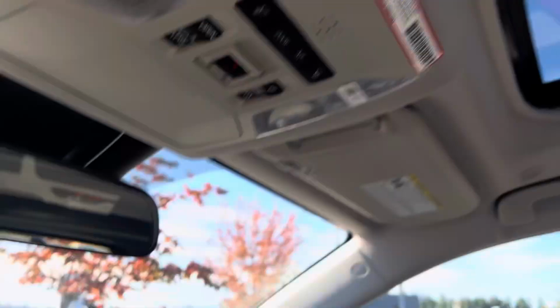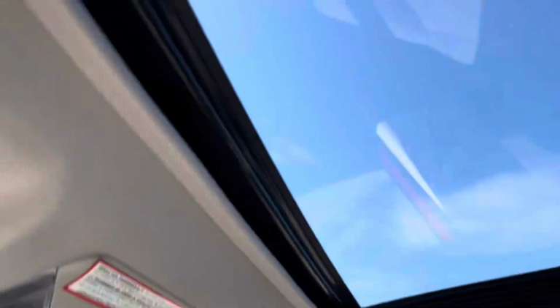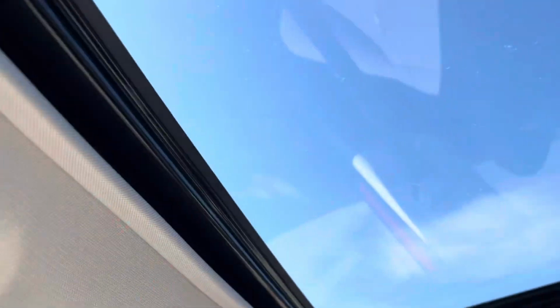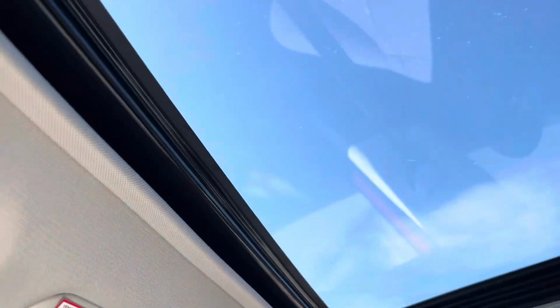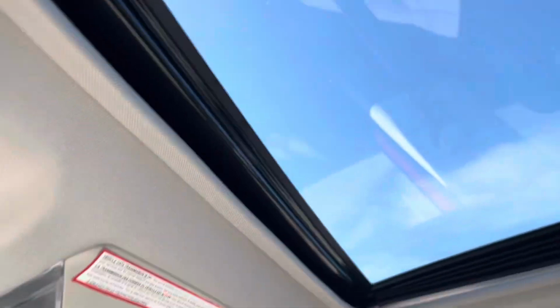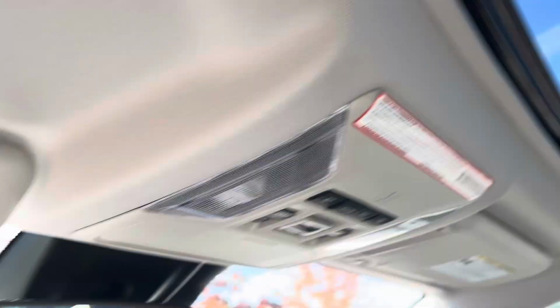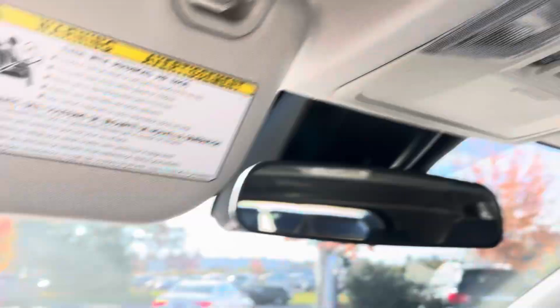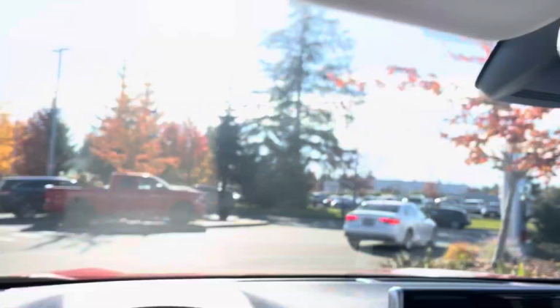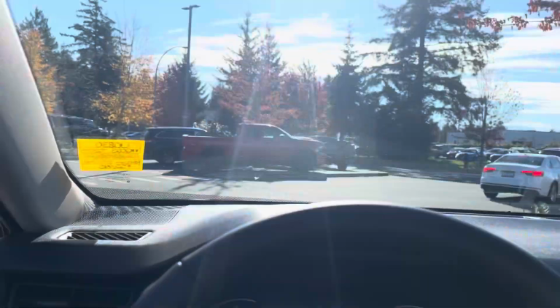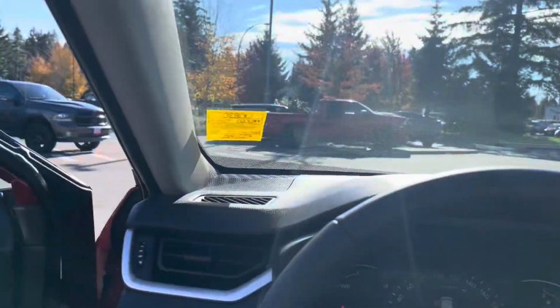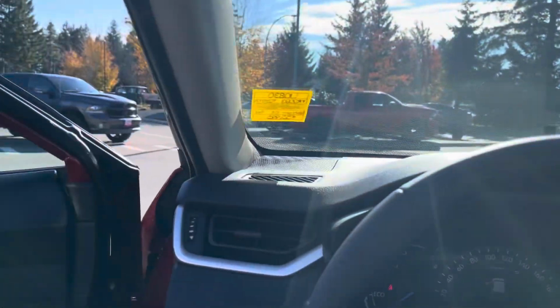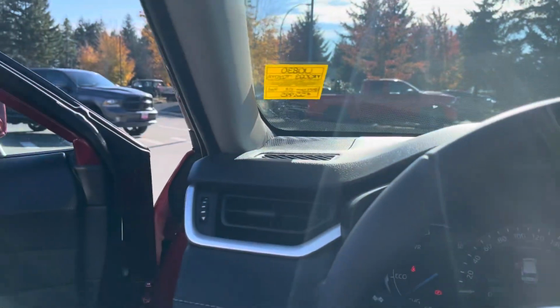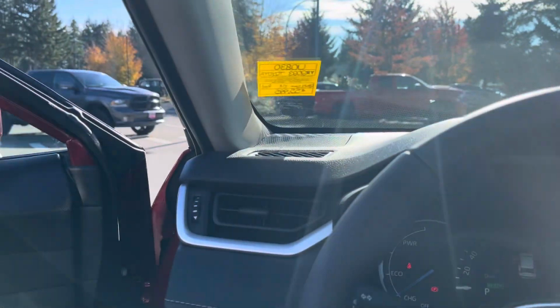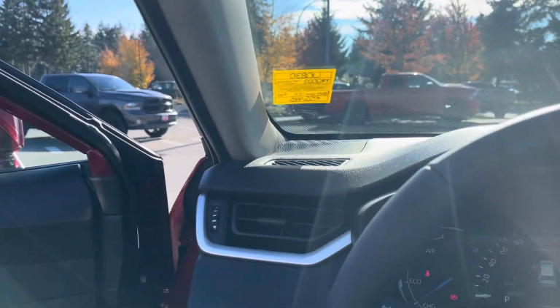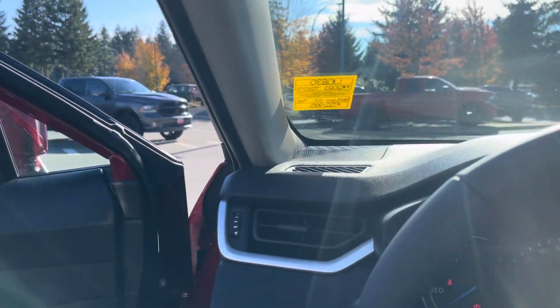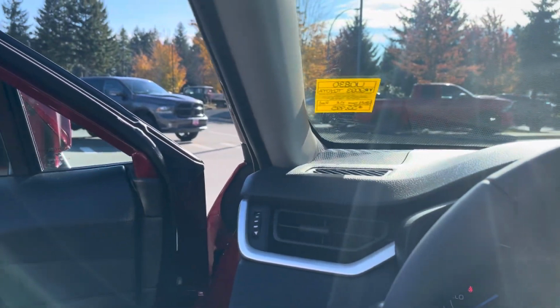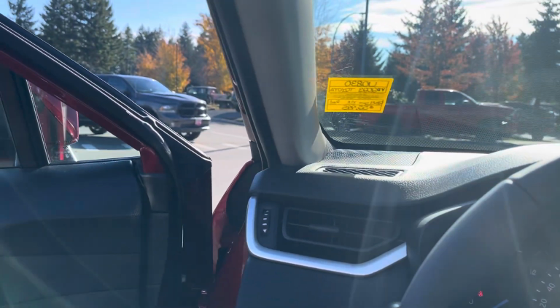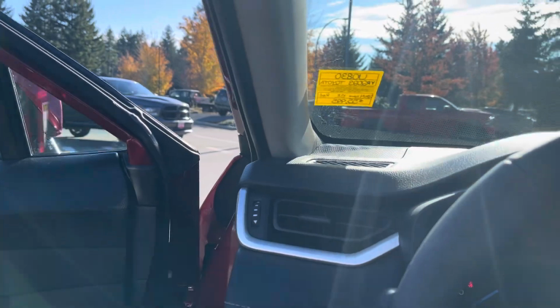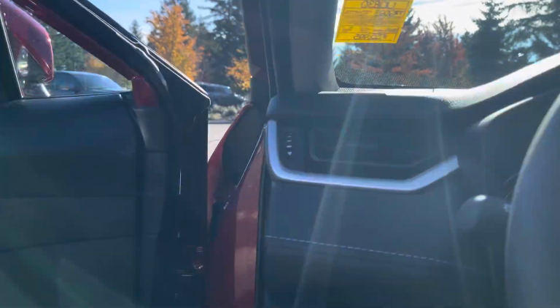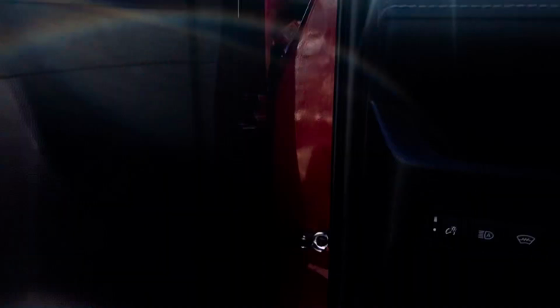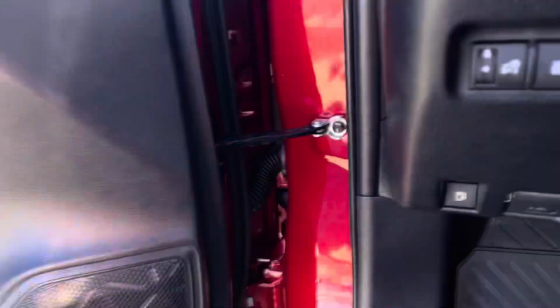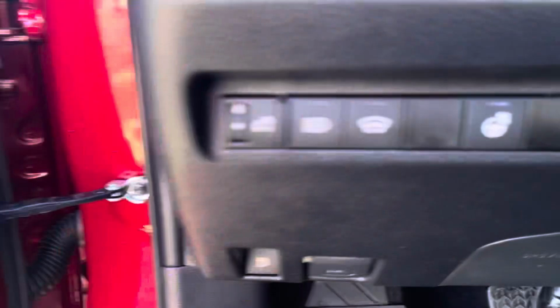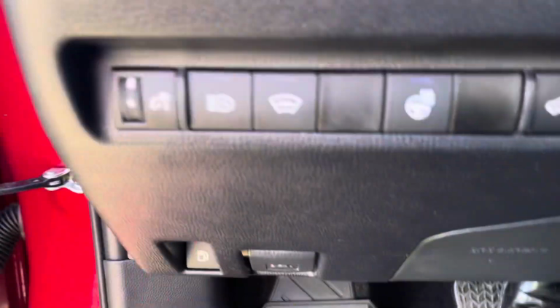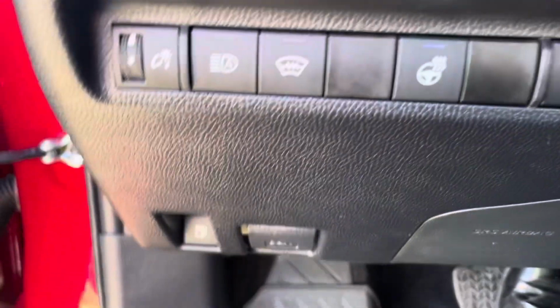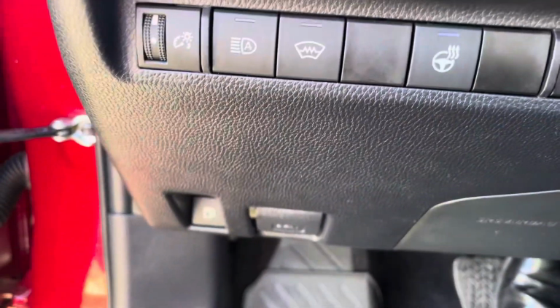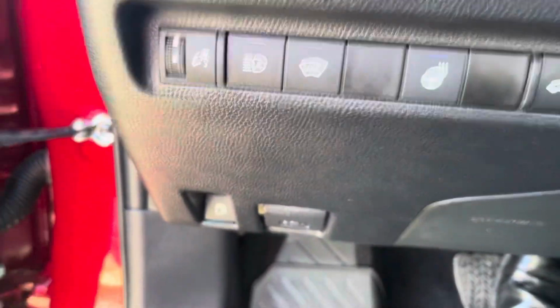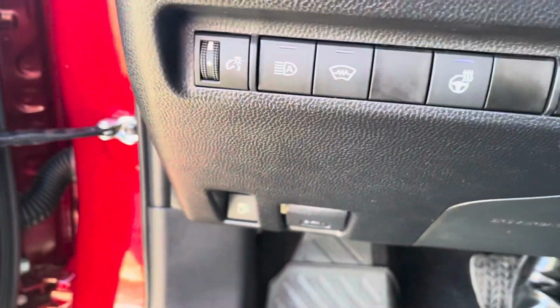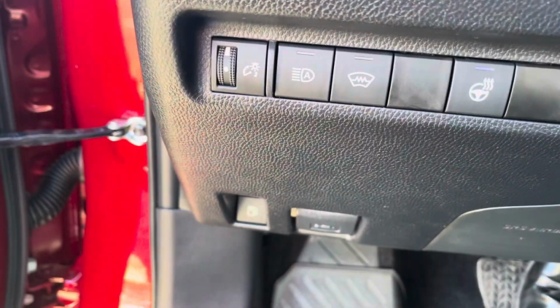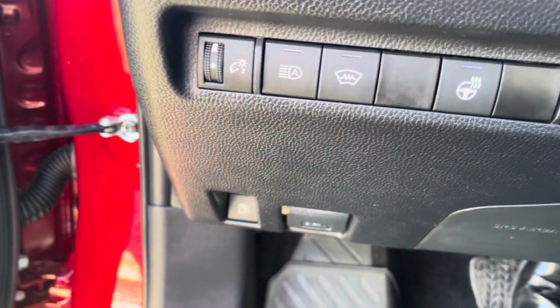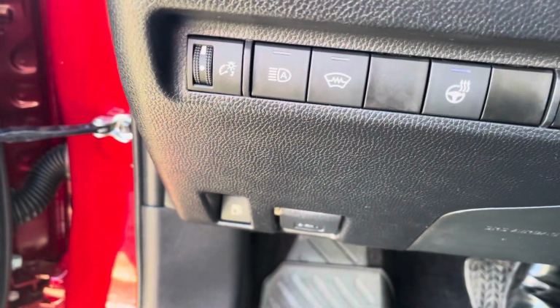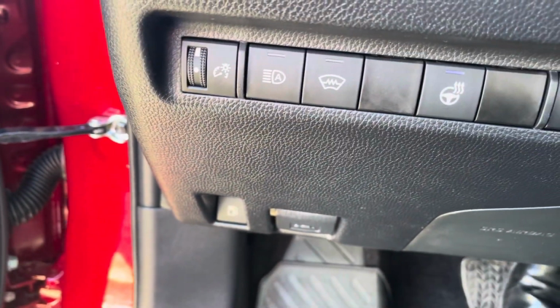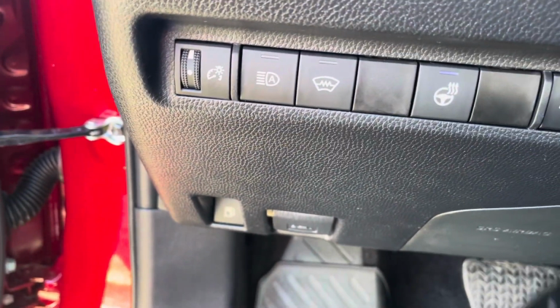You get SiriusXM as well, heated seats of course, with the sunroof, heated steering wheel, and high beam assist.